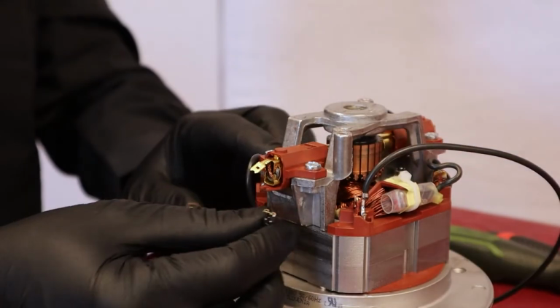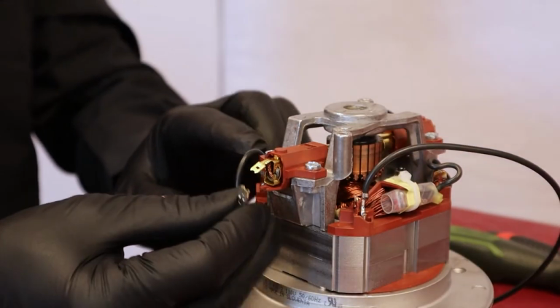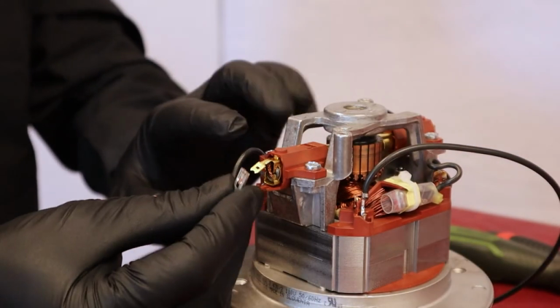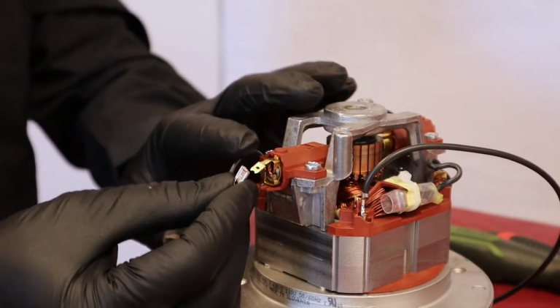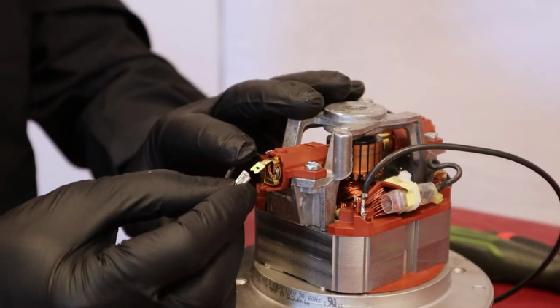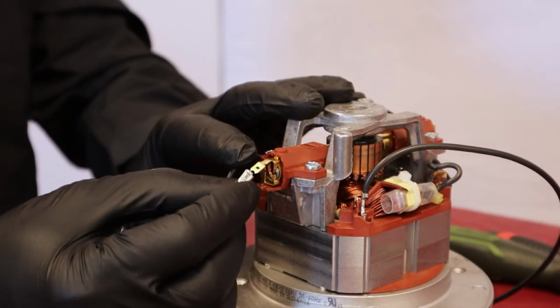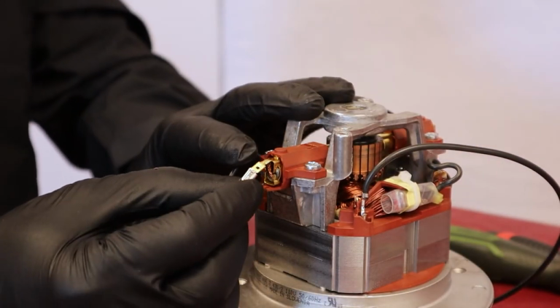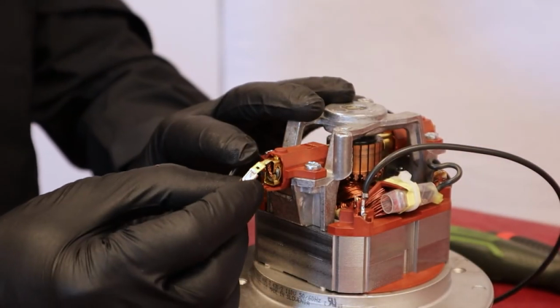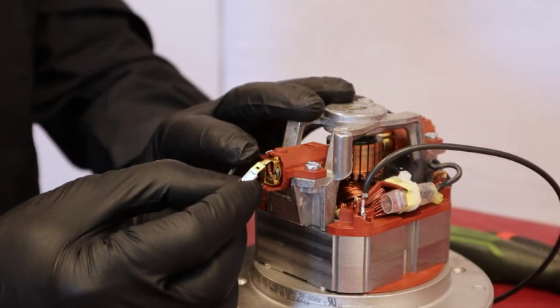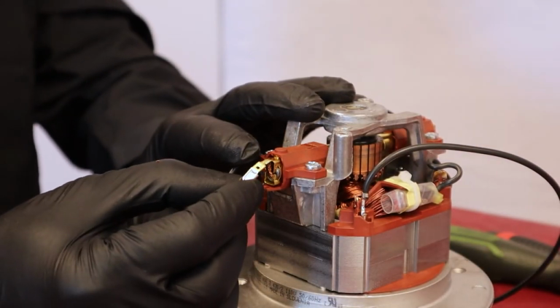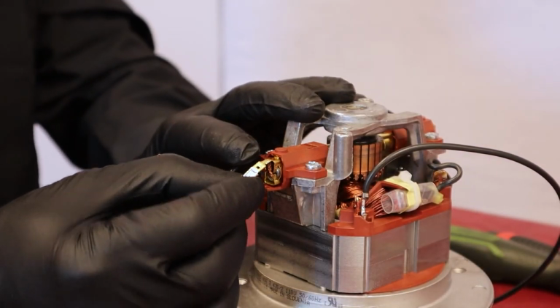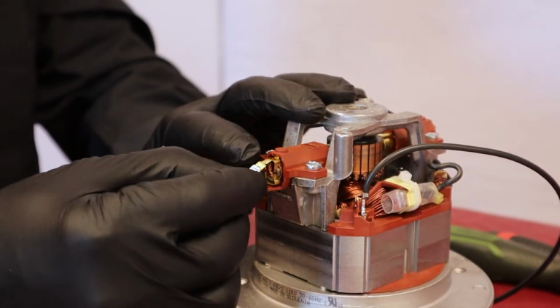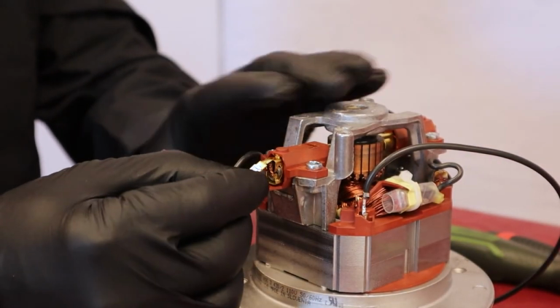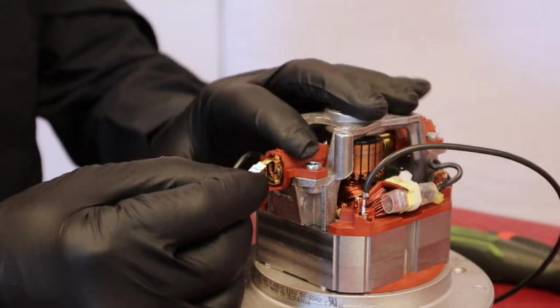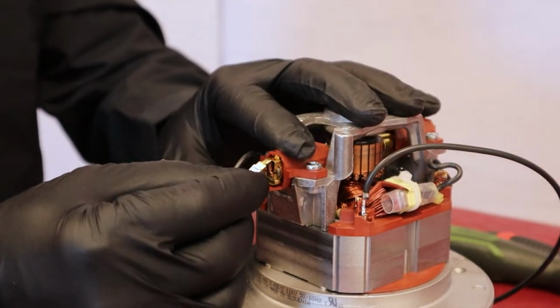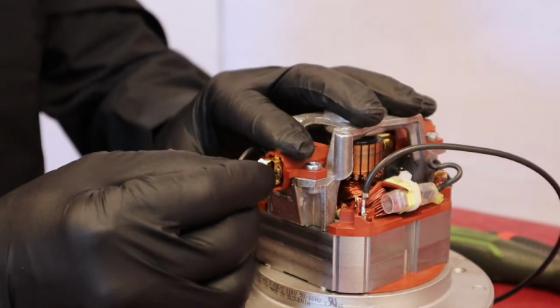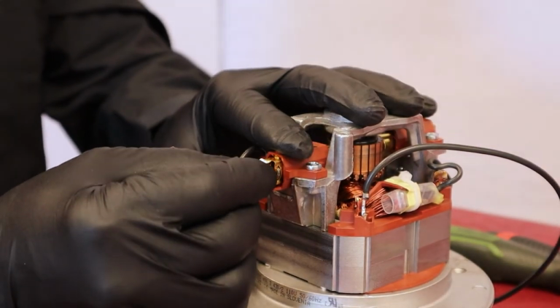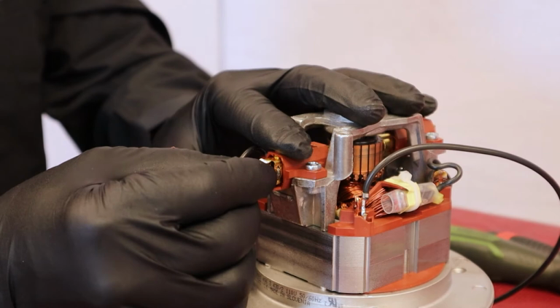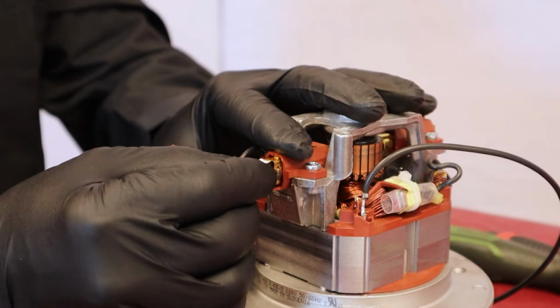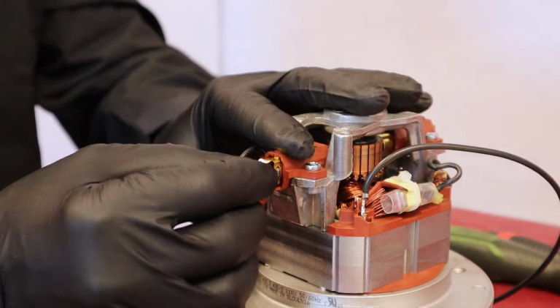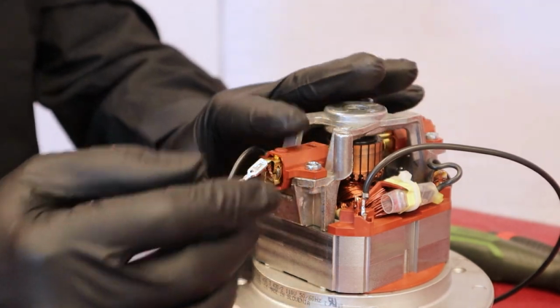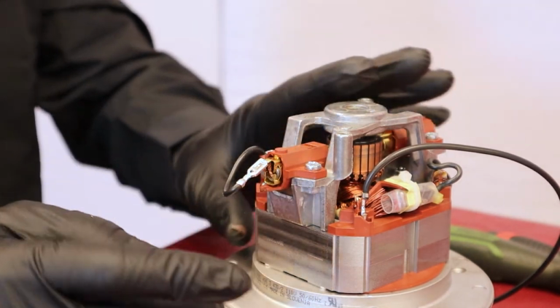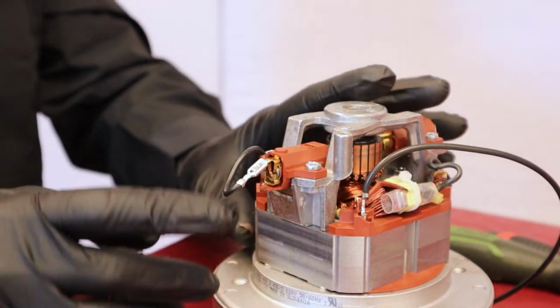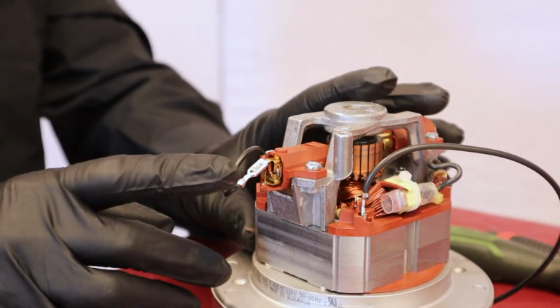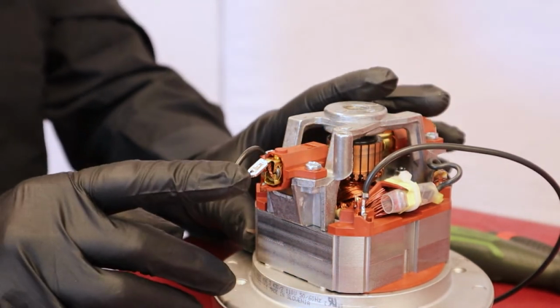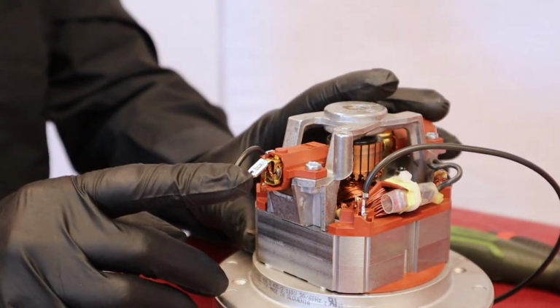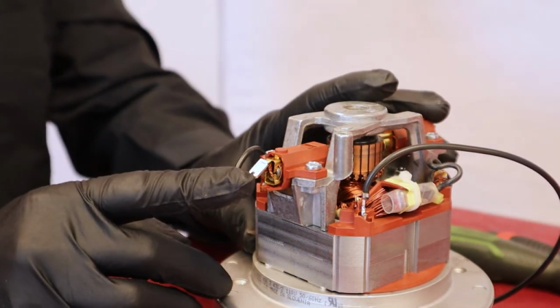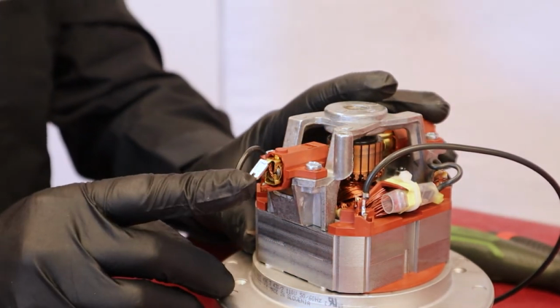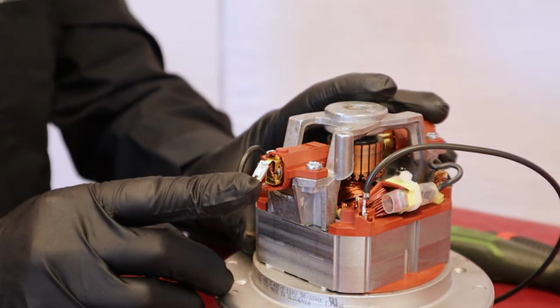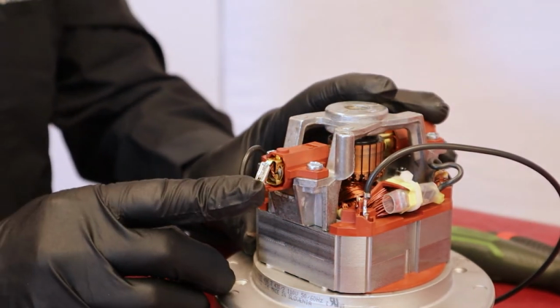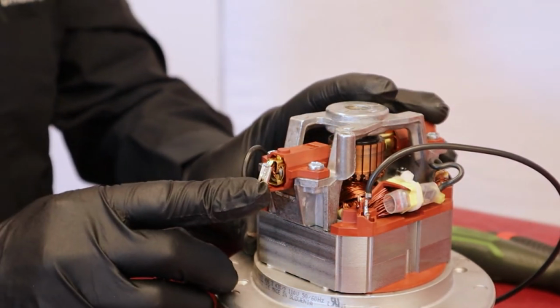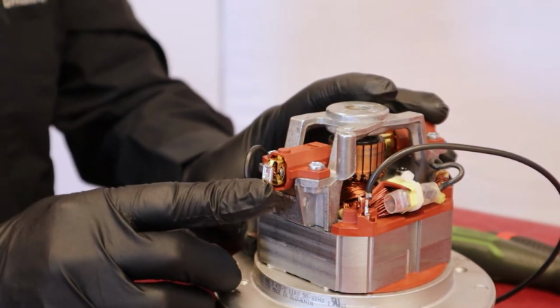Reconnect the terminal. Reconnect the cable. Reconnect the motor and fold the connecting wire.